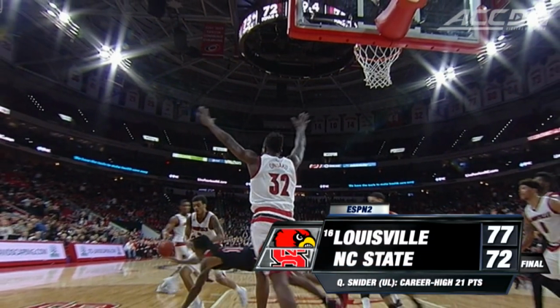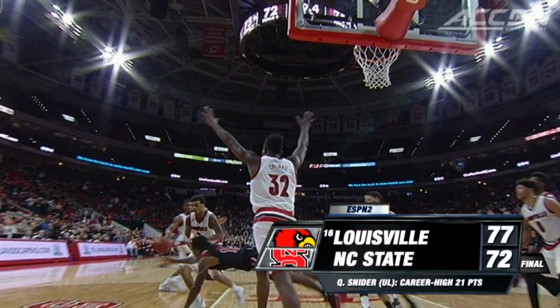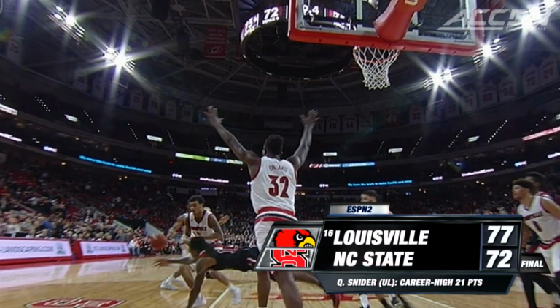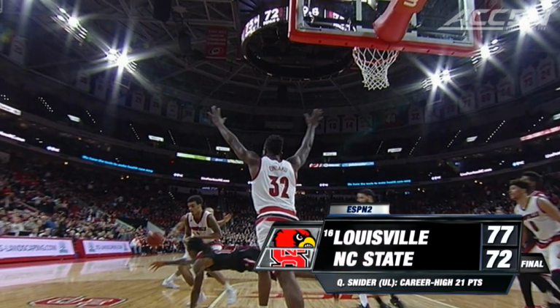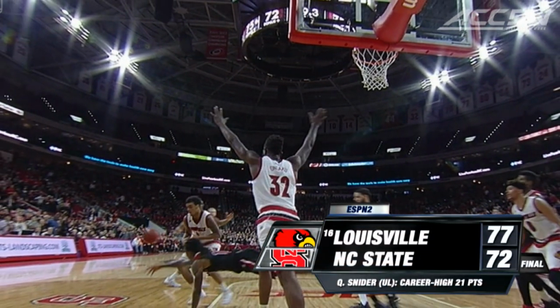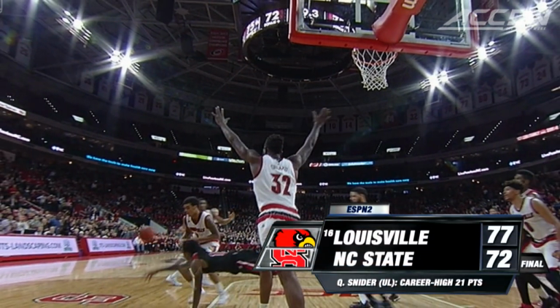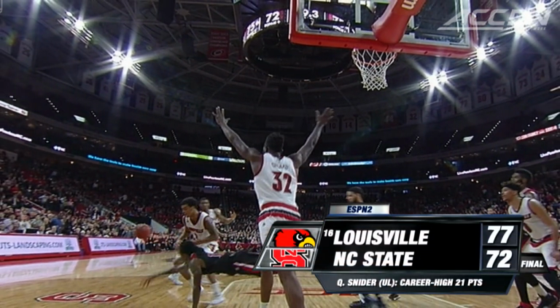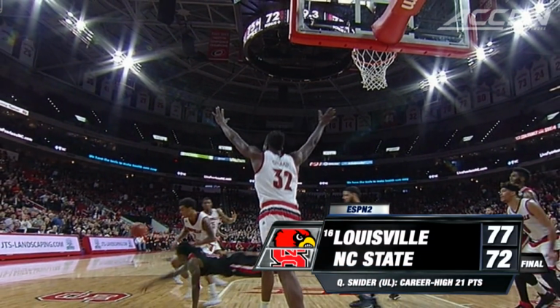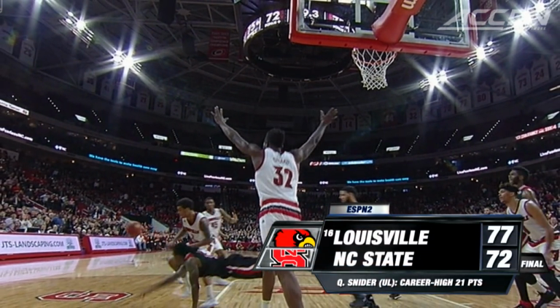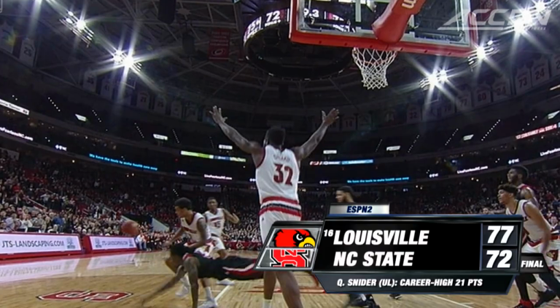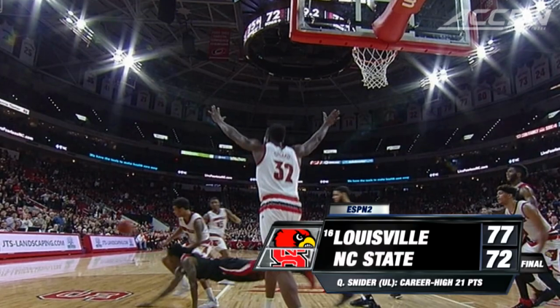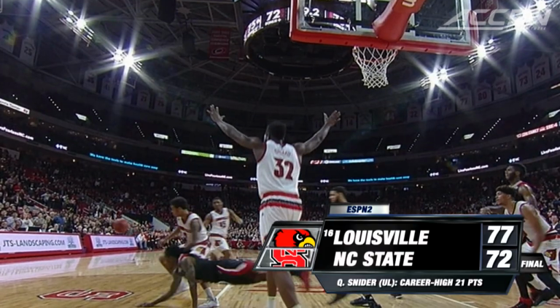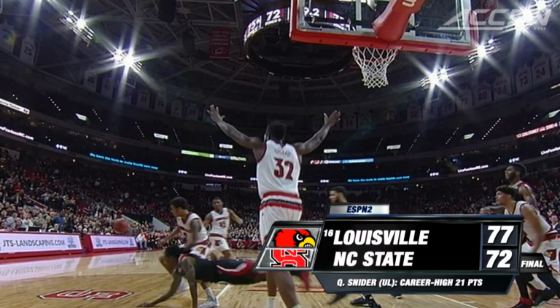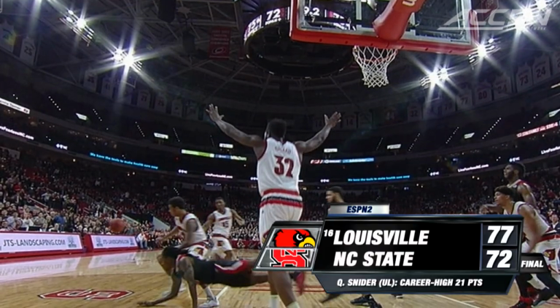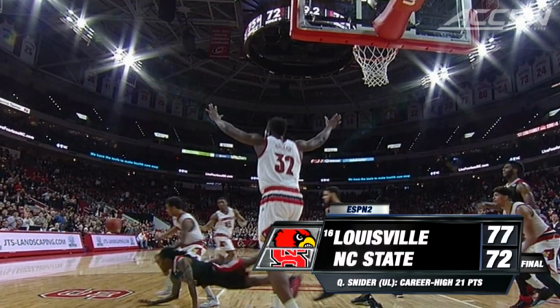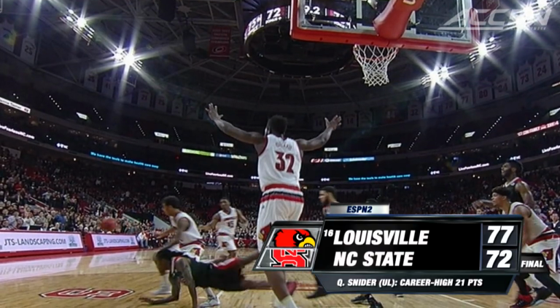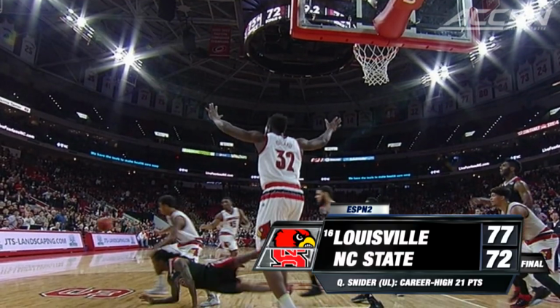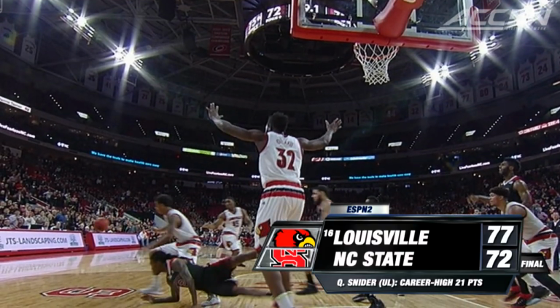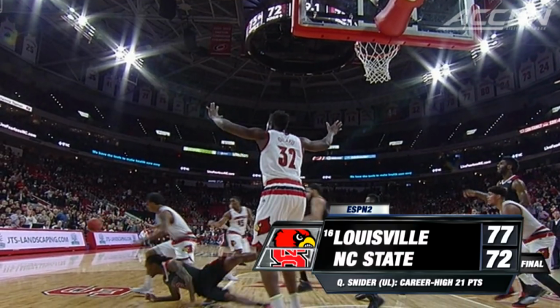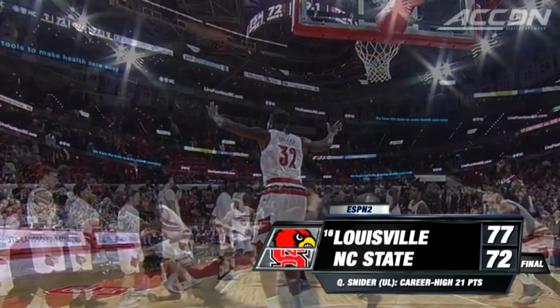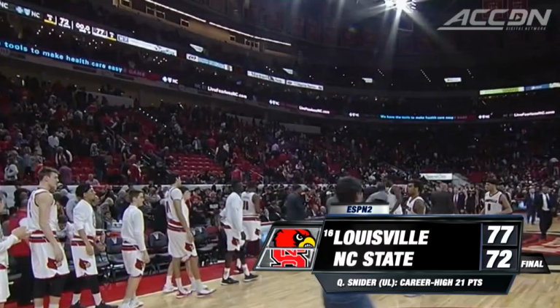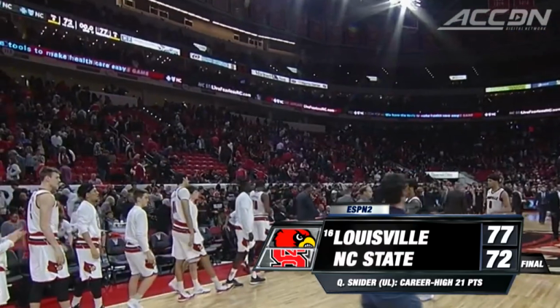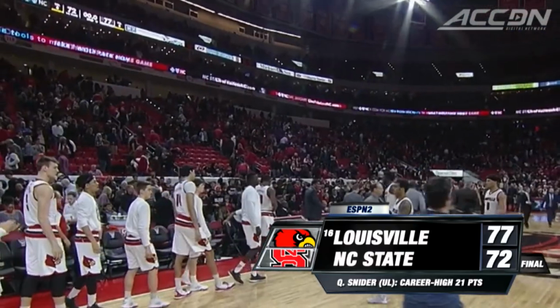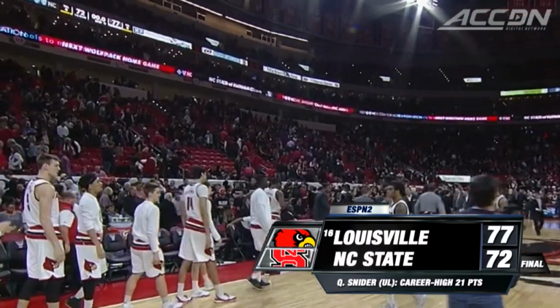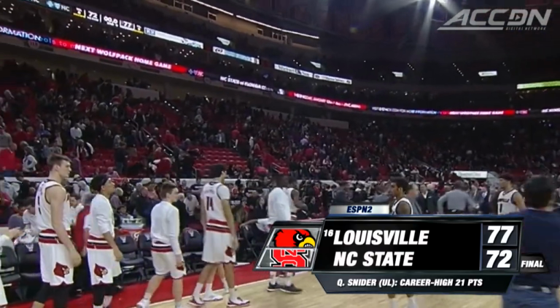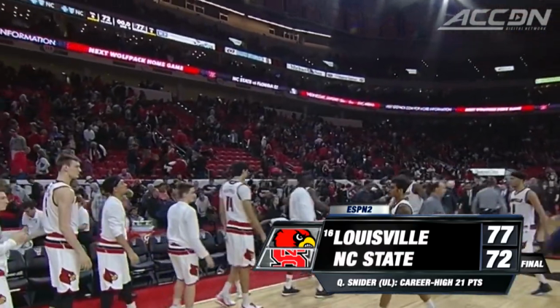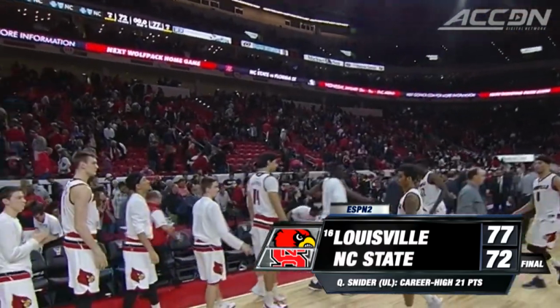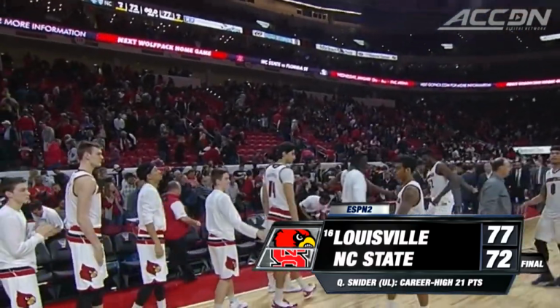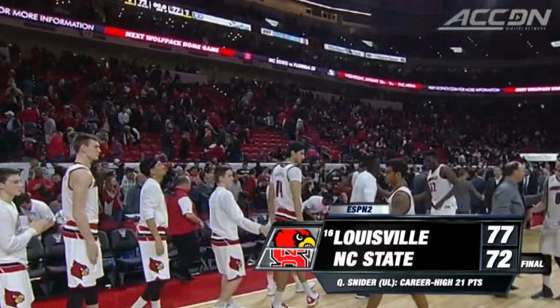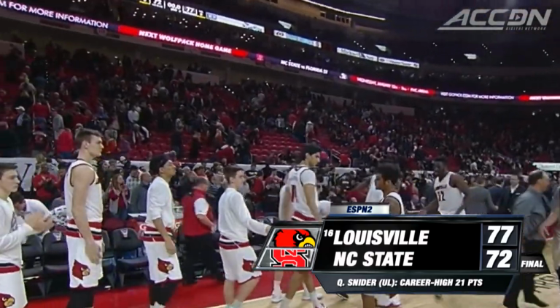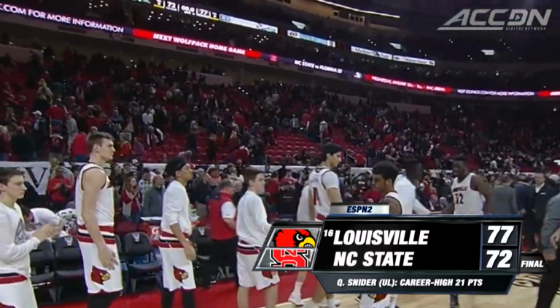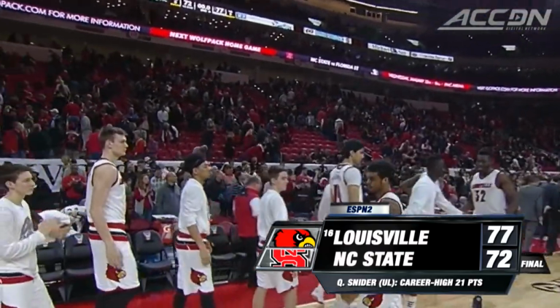Which totally changes the end of the game. Now it's a win on the road for Louisville by five here at NC State.